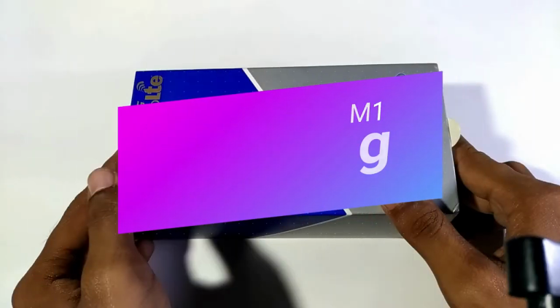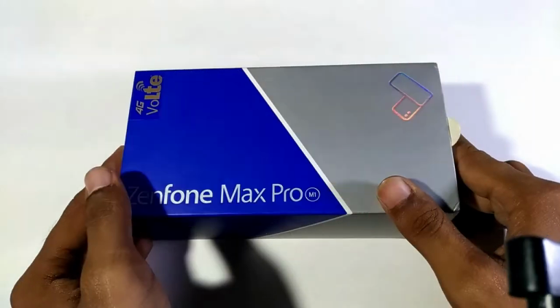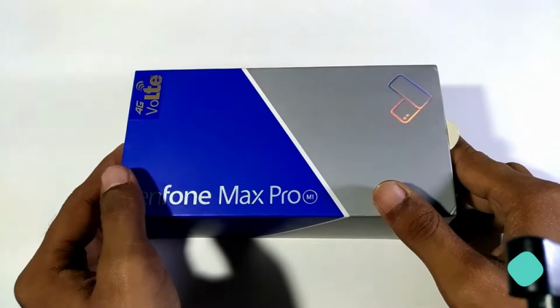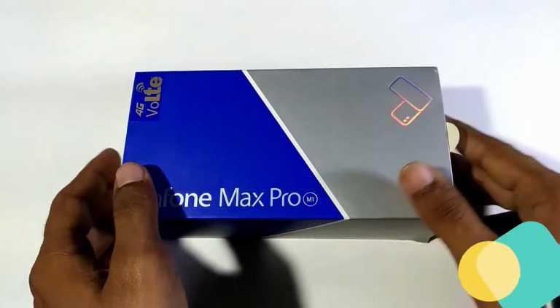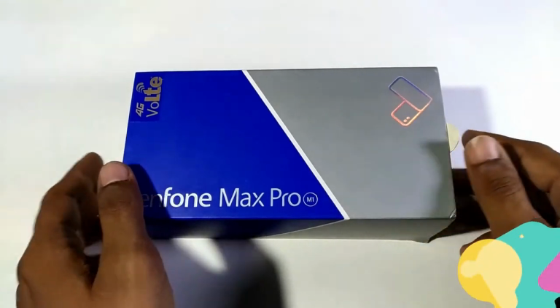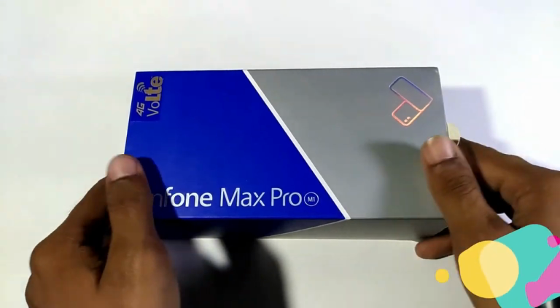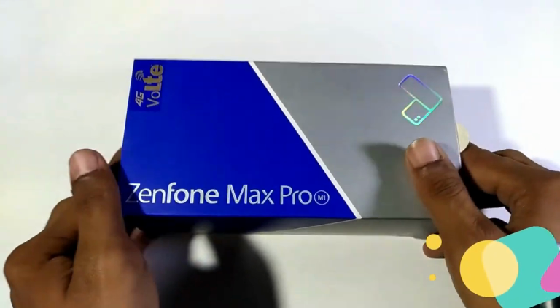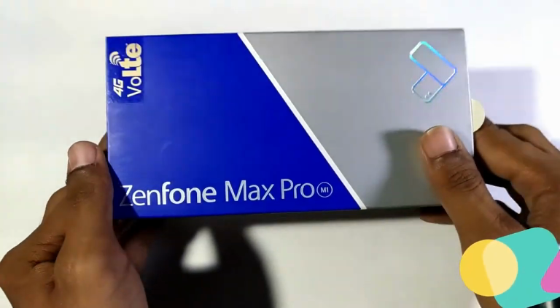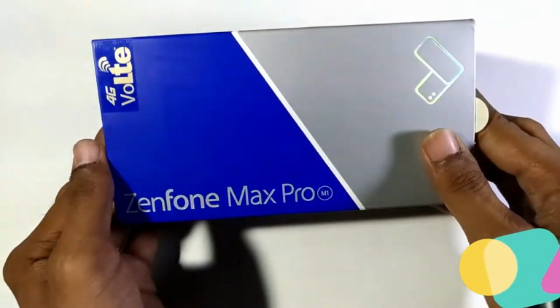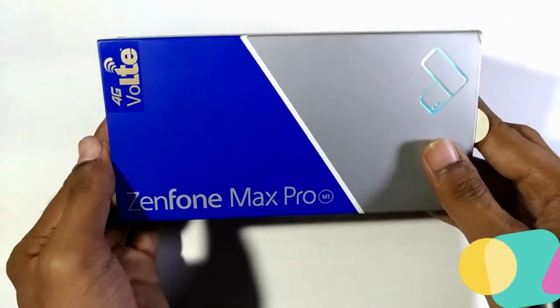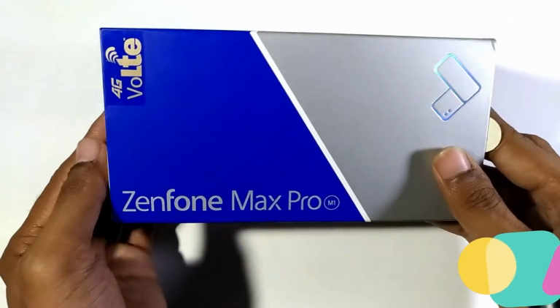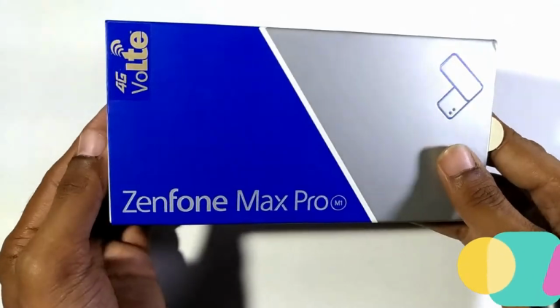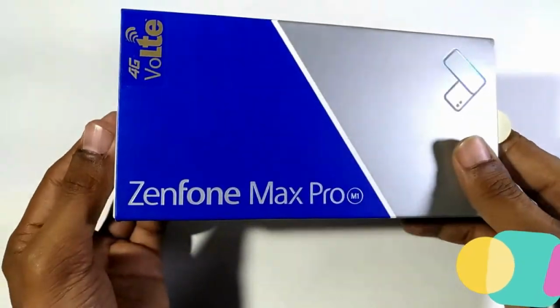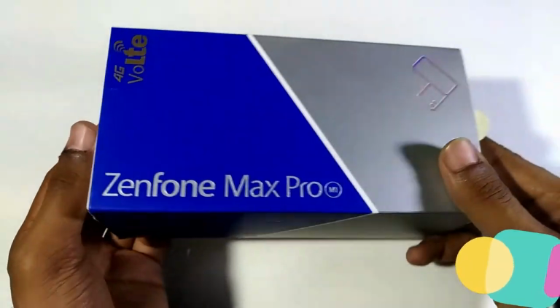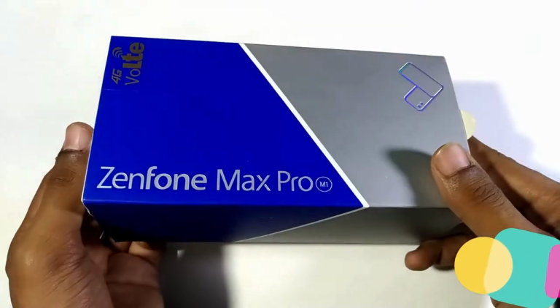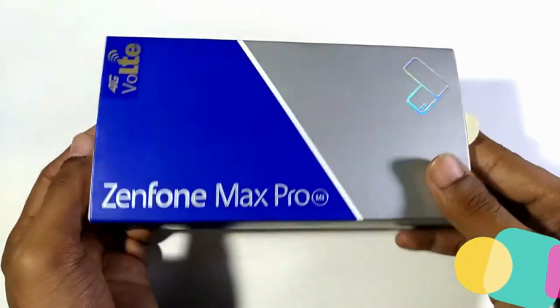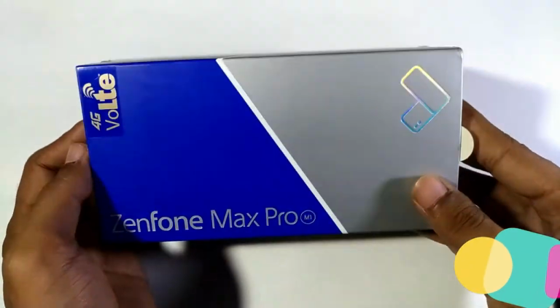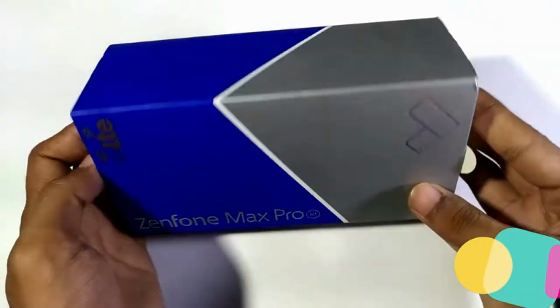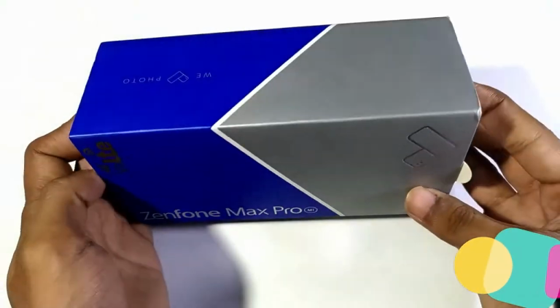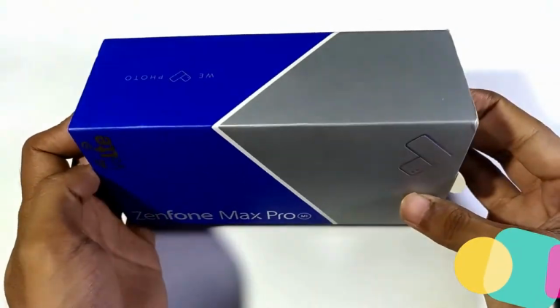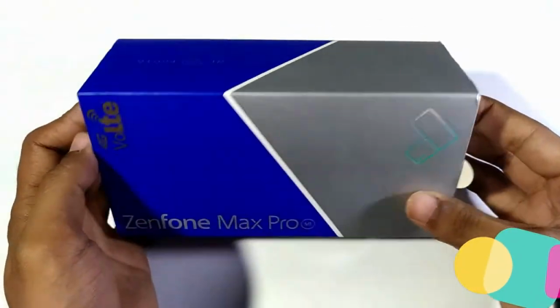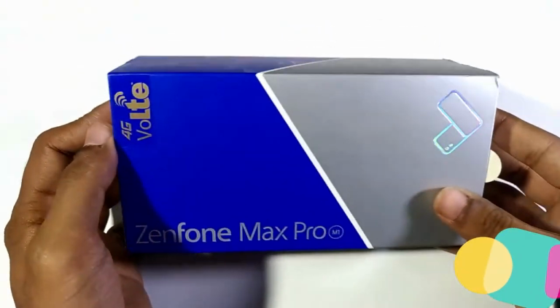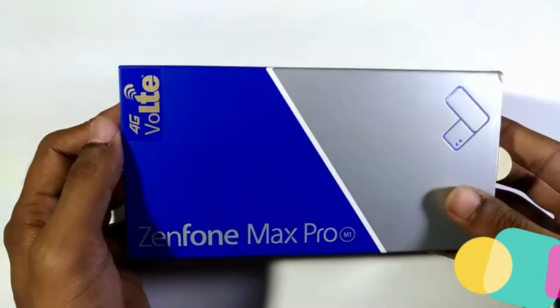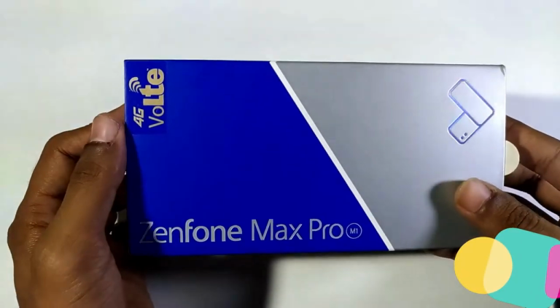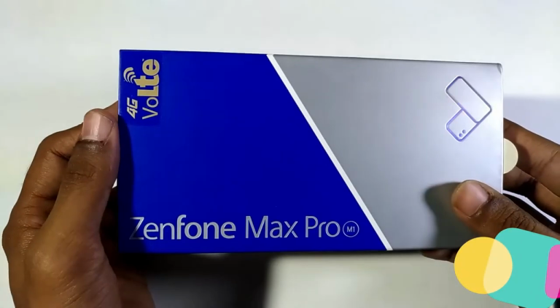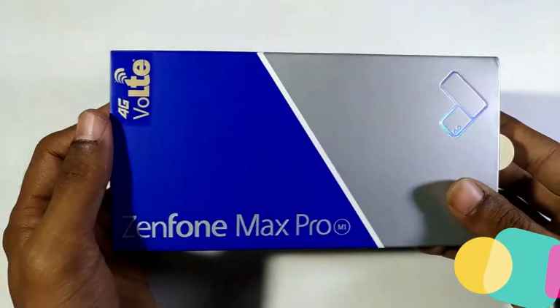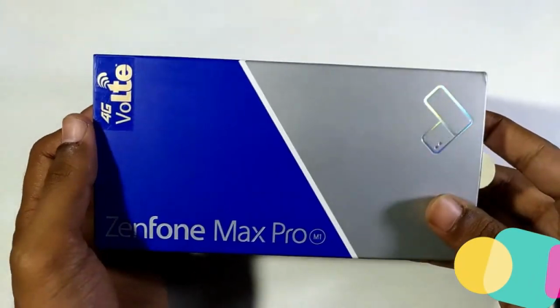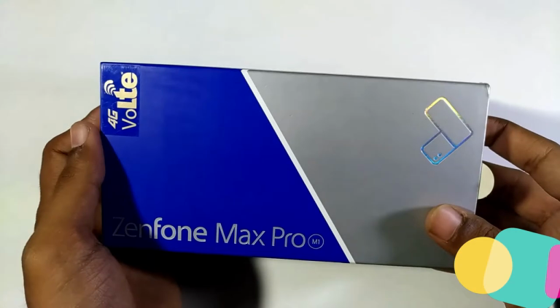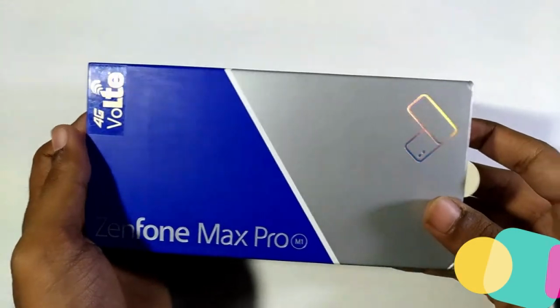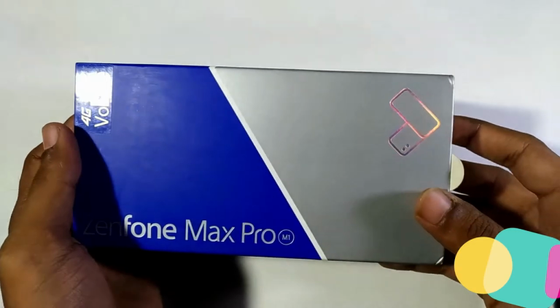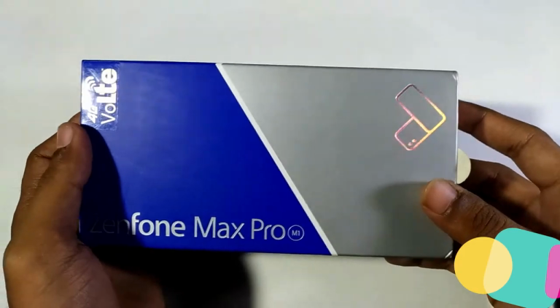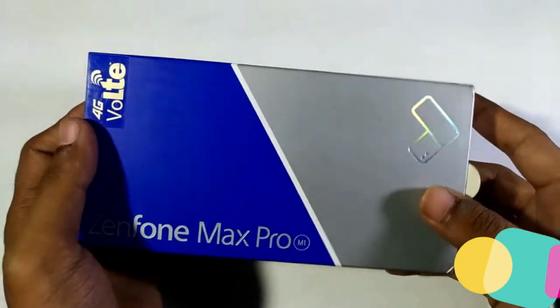Hey guys, I've got this all new Zenfone Max Pro. It's the latest budget smartphone from Asus.